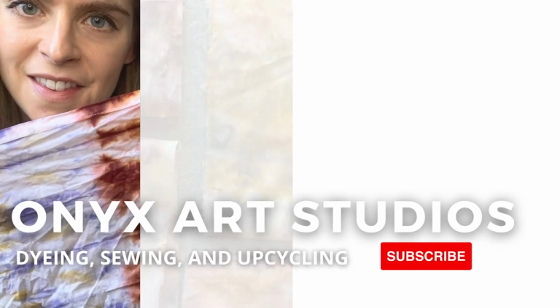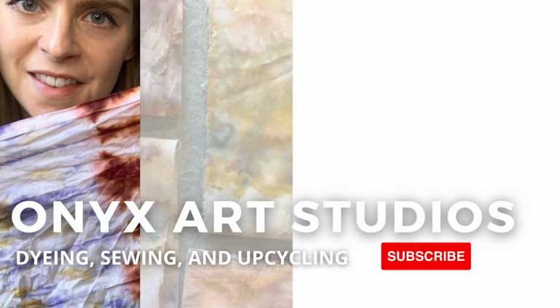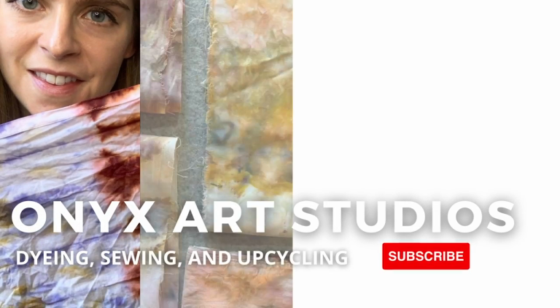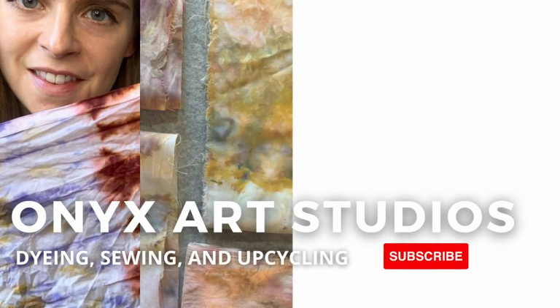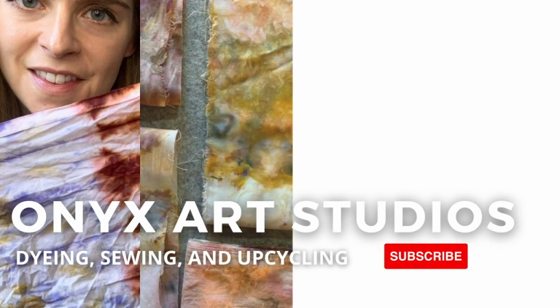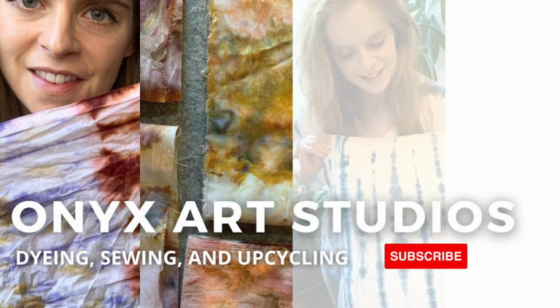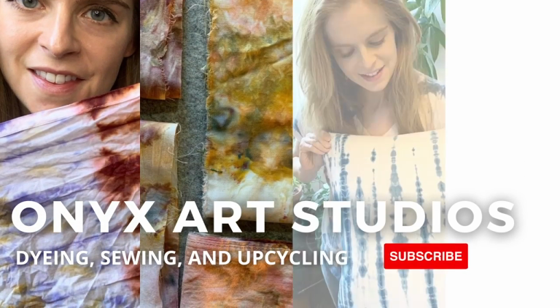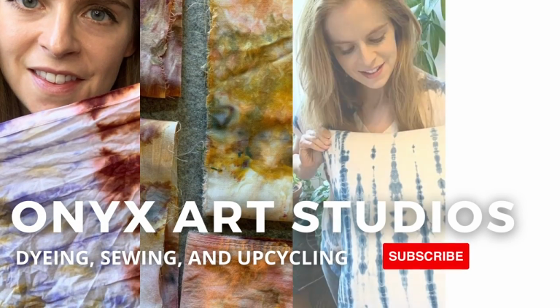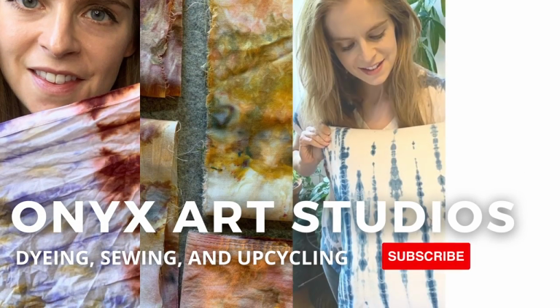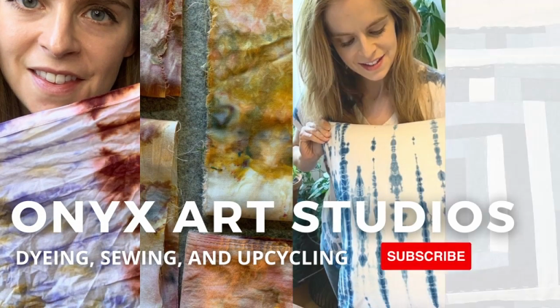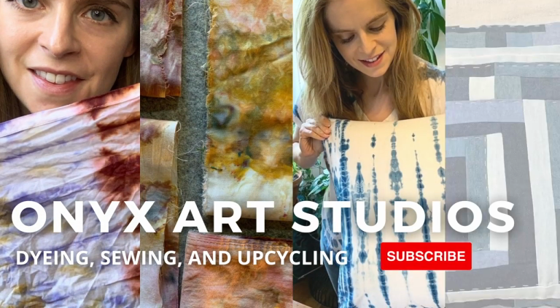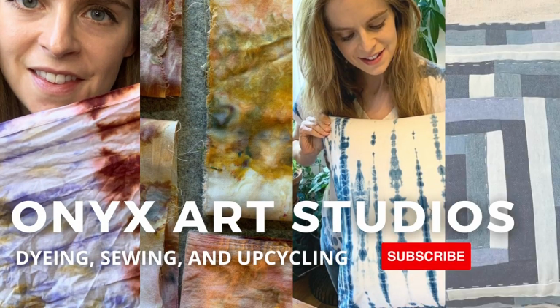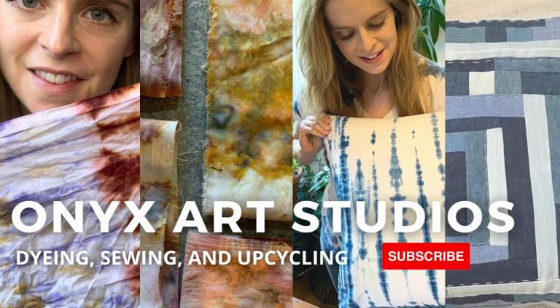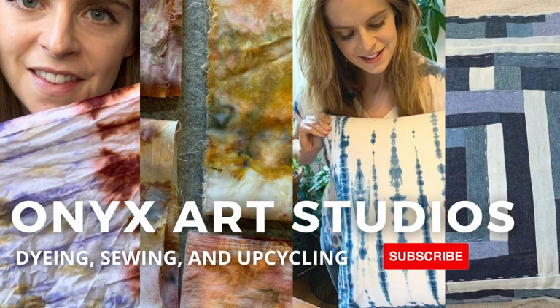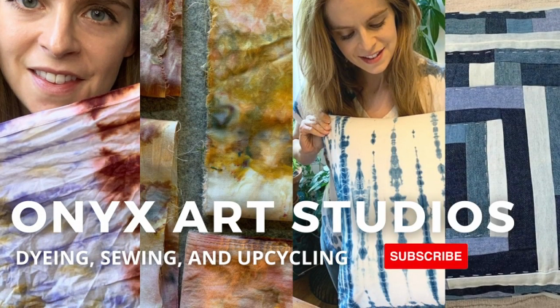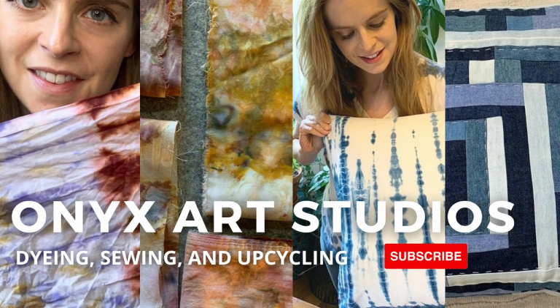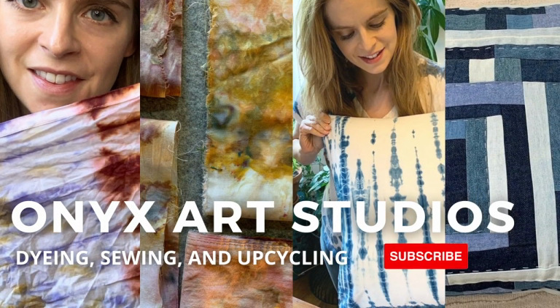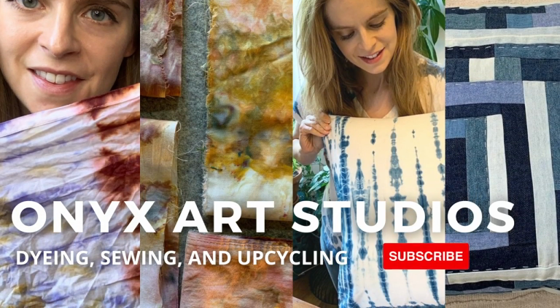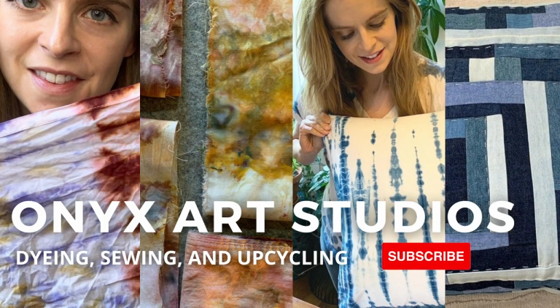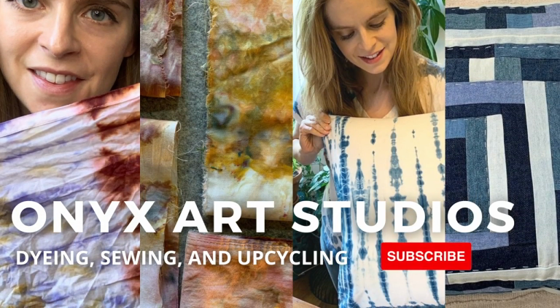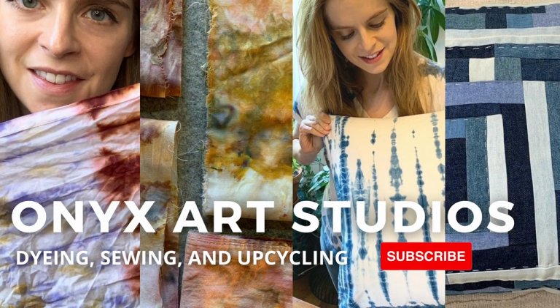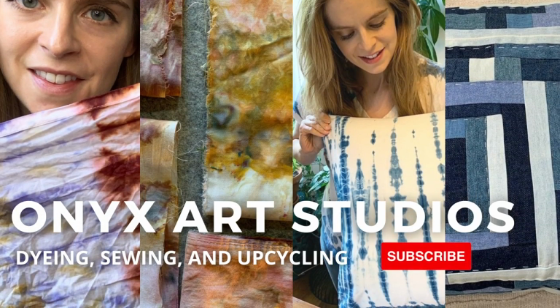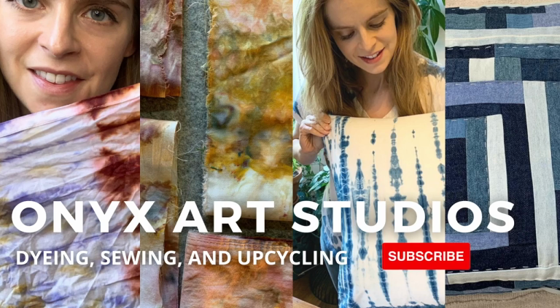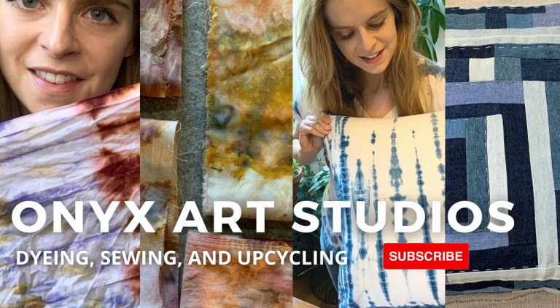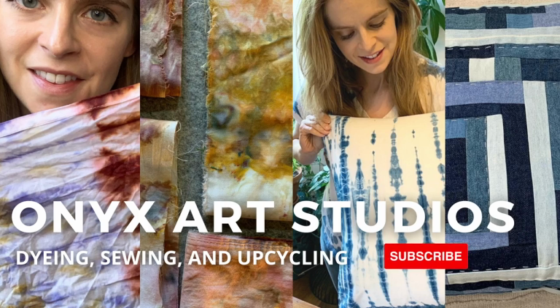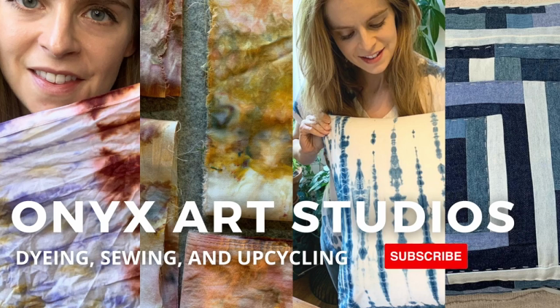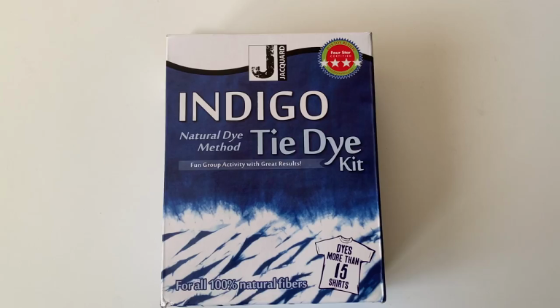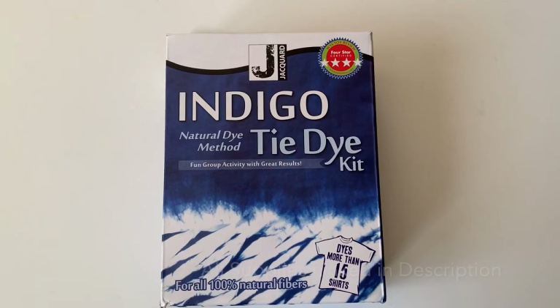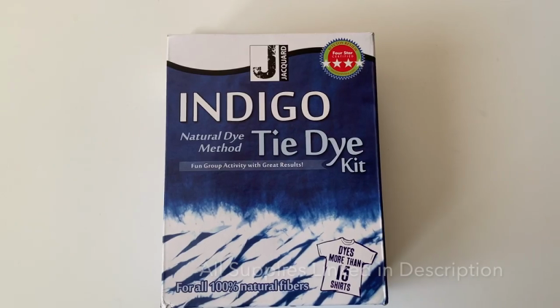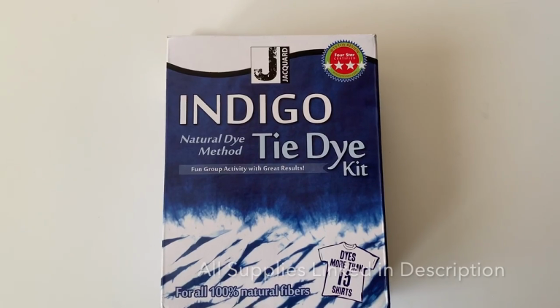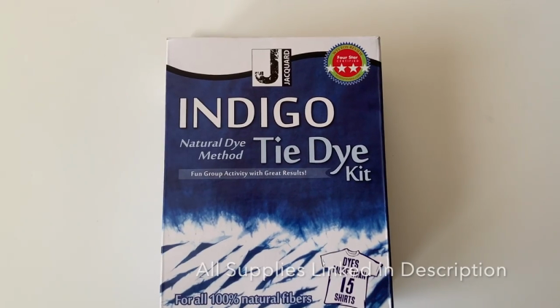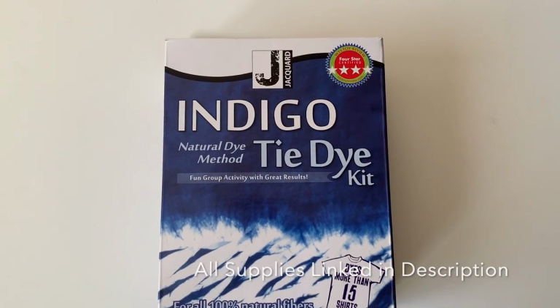I make videos about dyeing, sewing and upcycling, and if that sounds like something you're into be sure to hit the subscribe button.